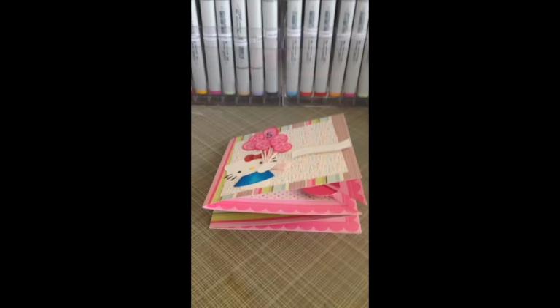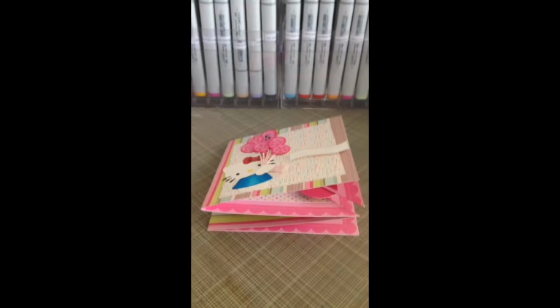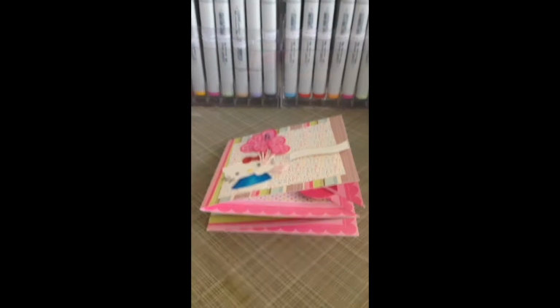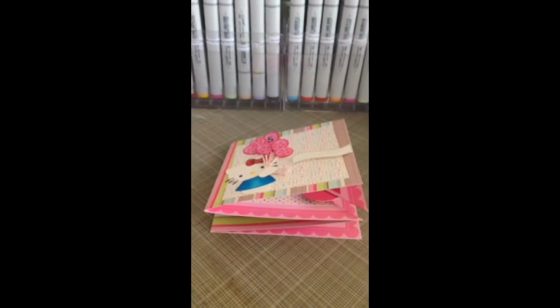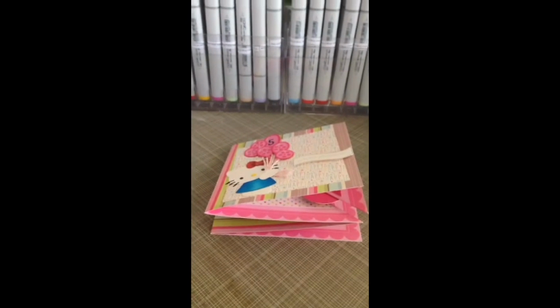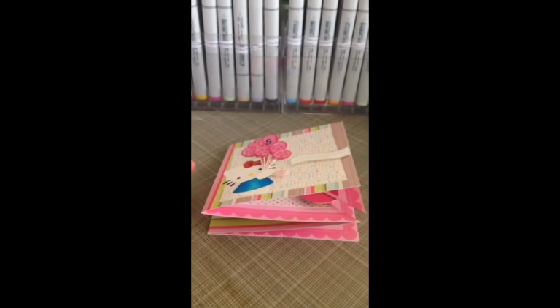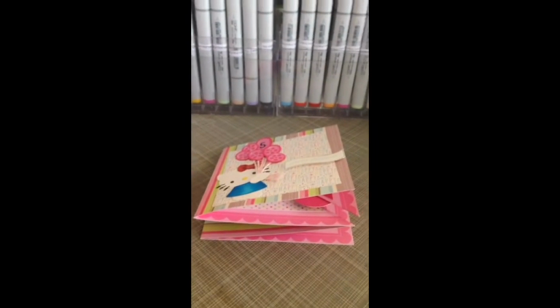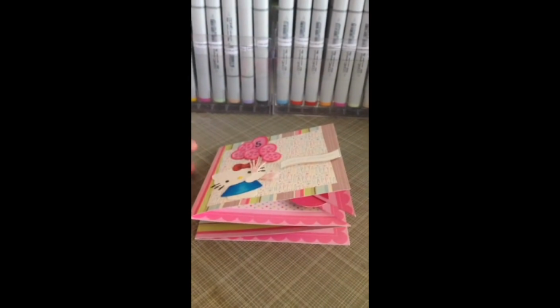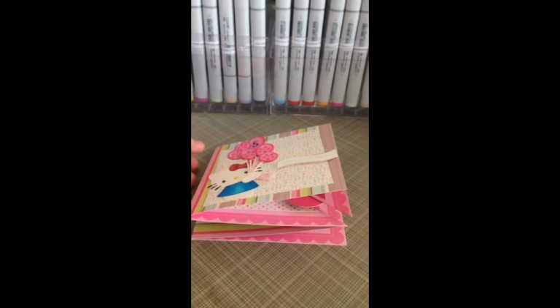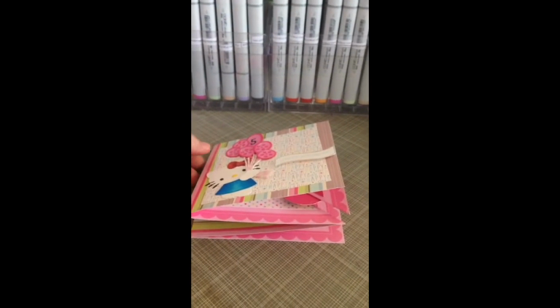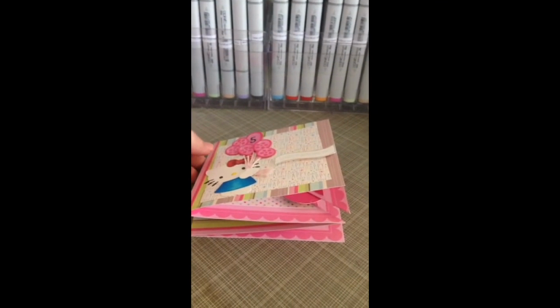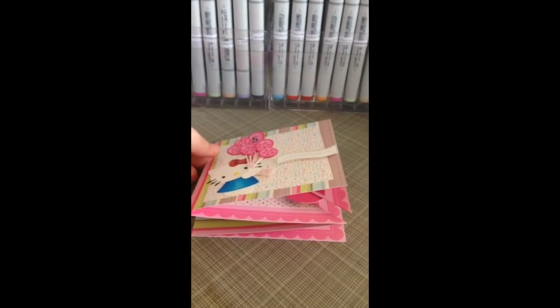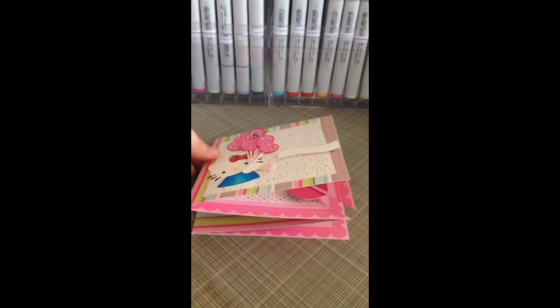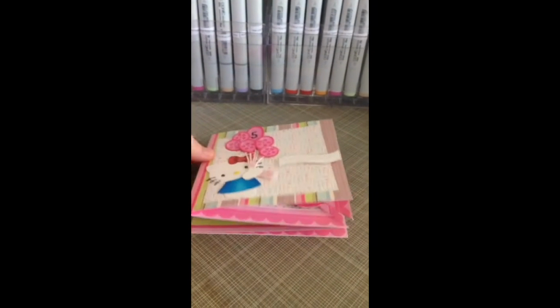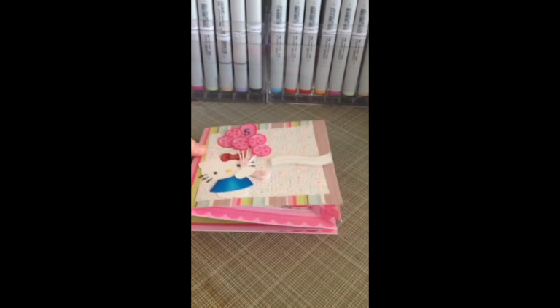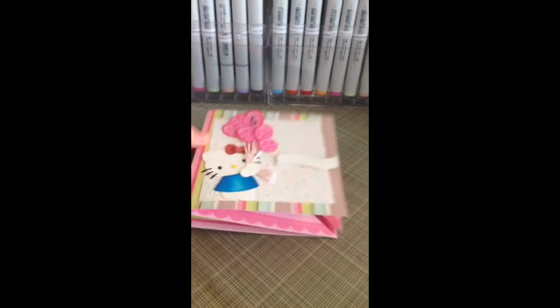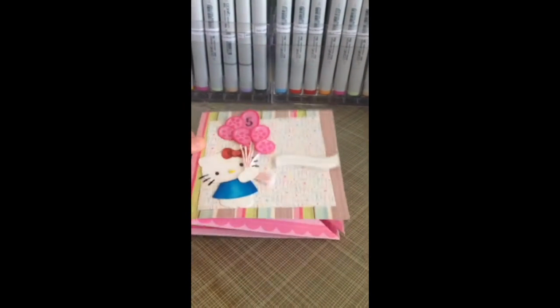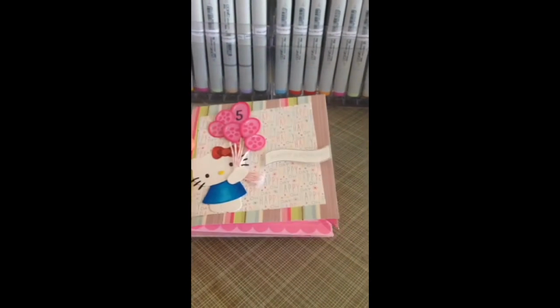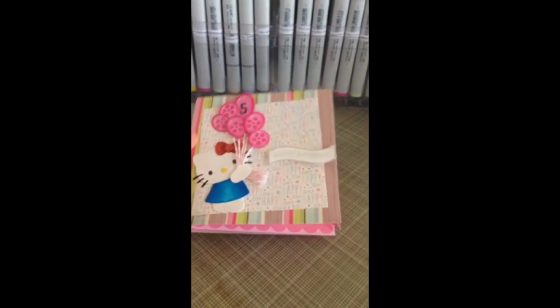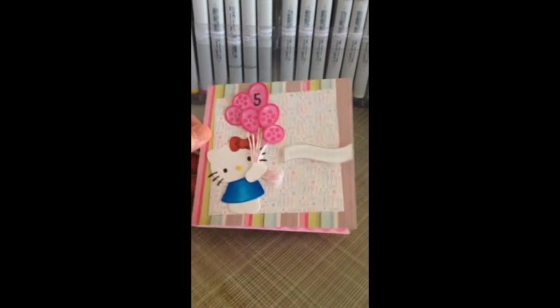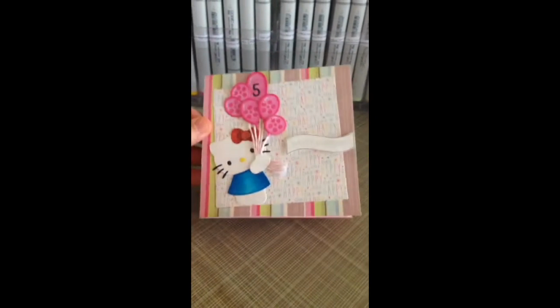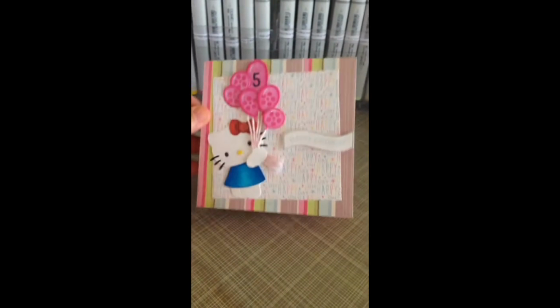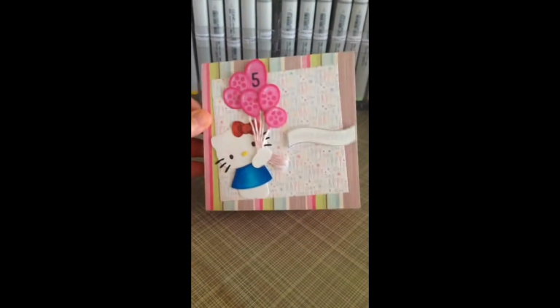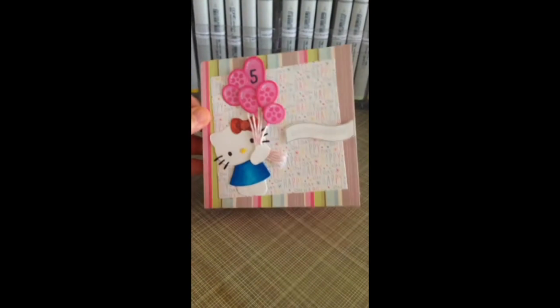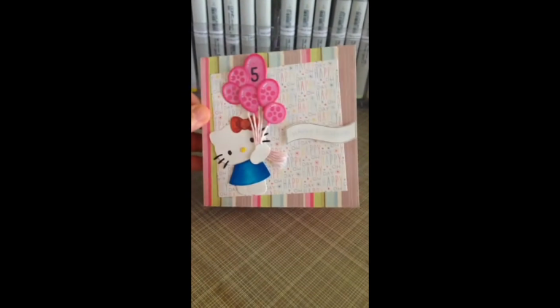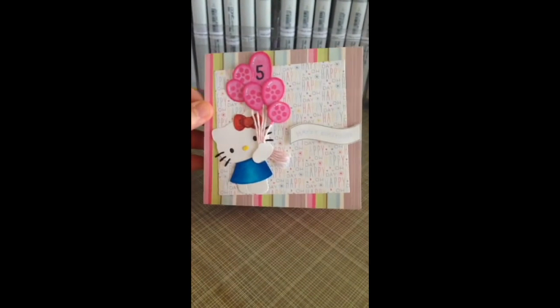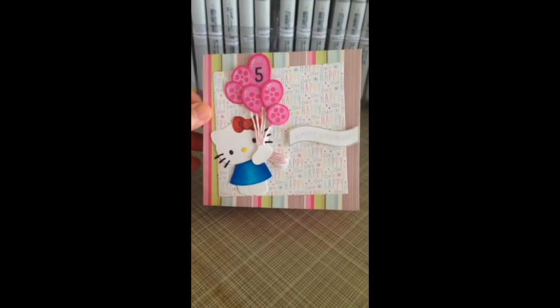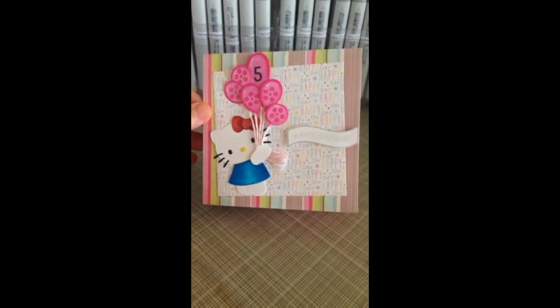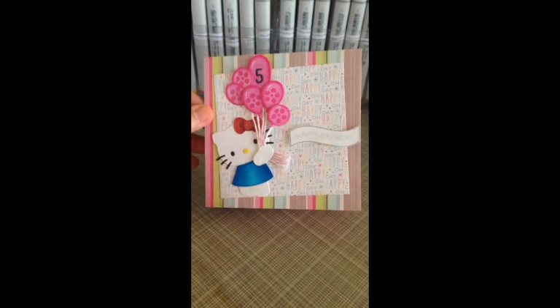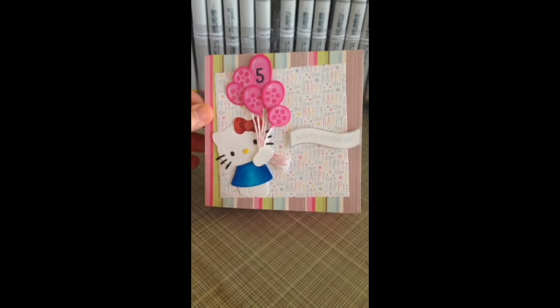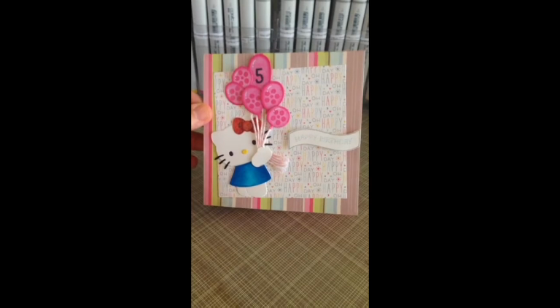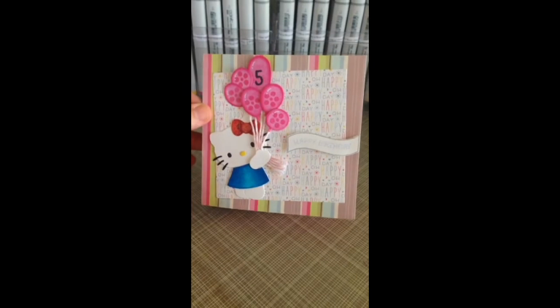Hi, this is Thea here with Blue Moon Creation Crafting Station. Today I'm going to share with you a card that I created.